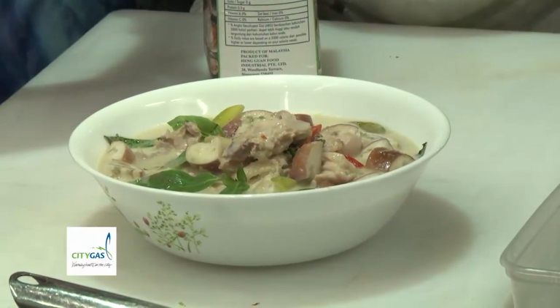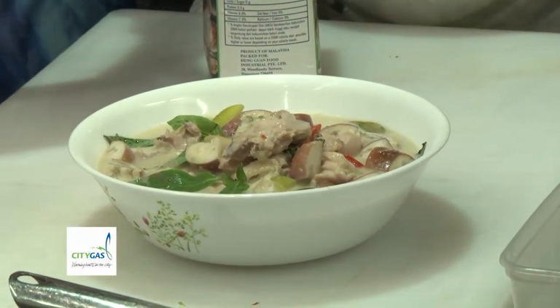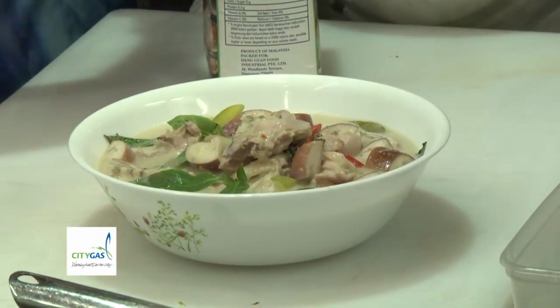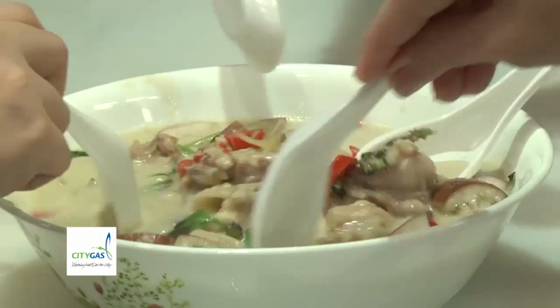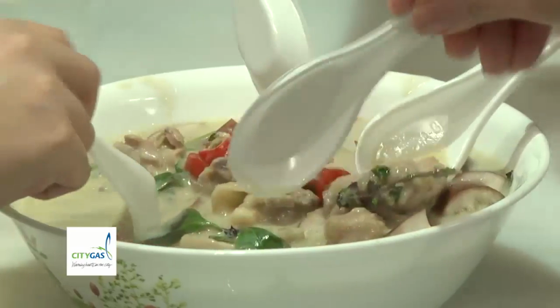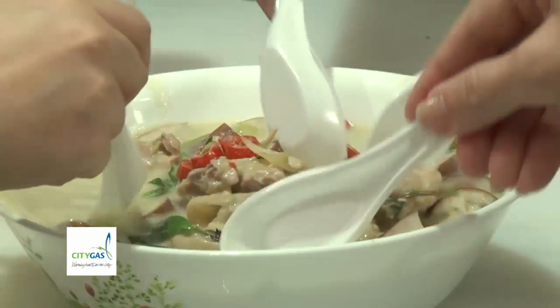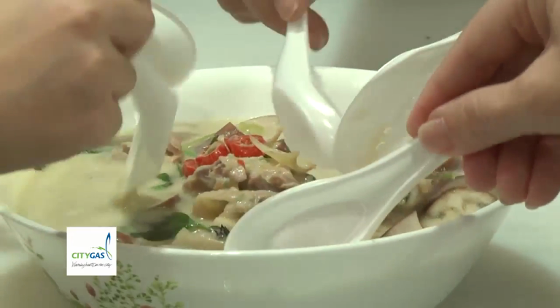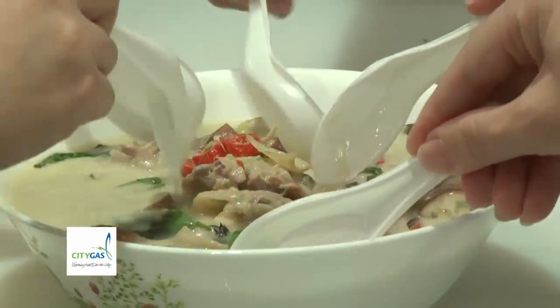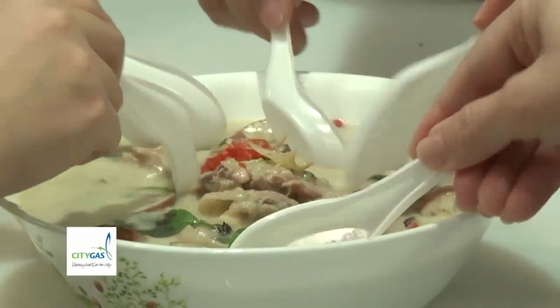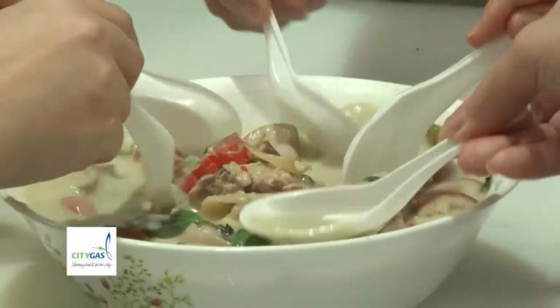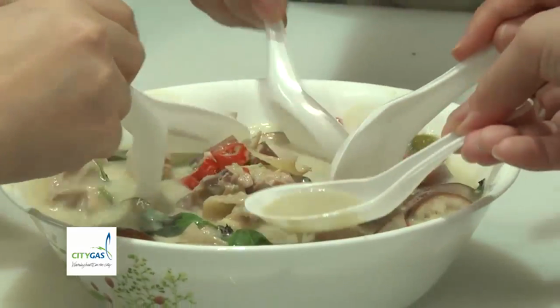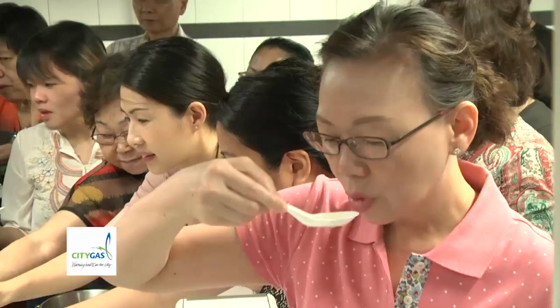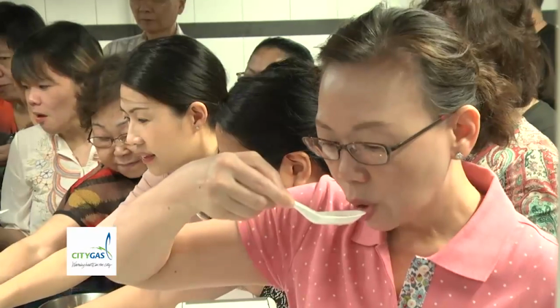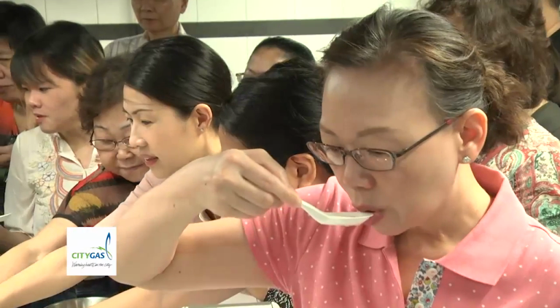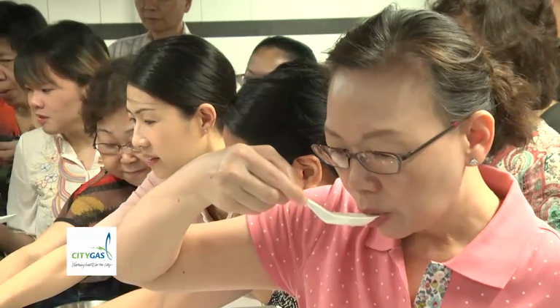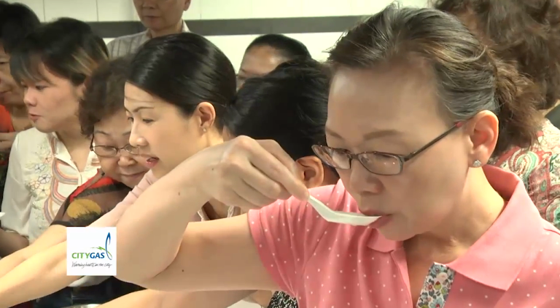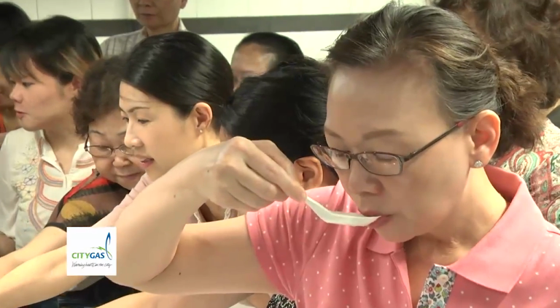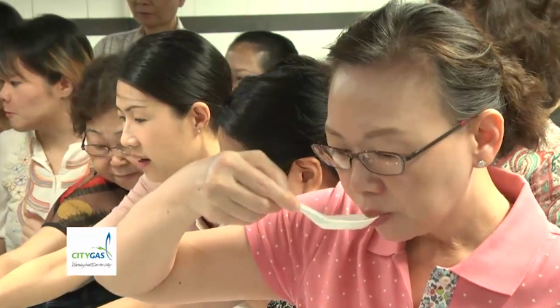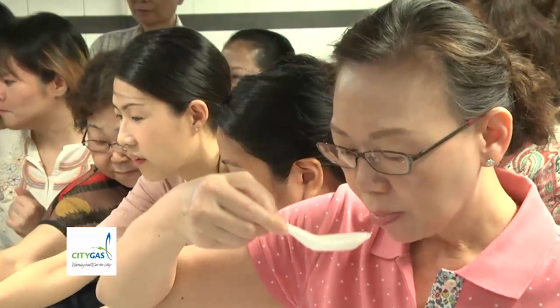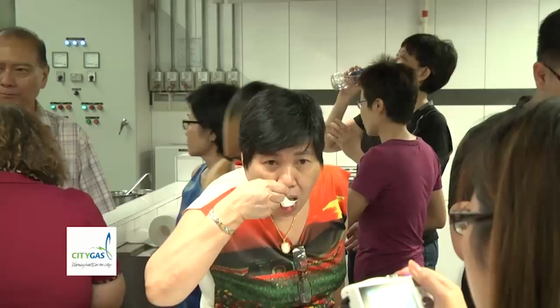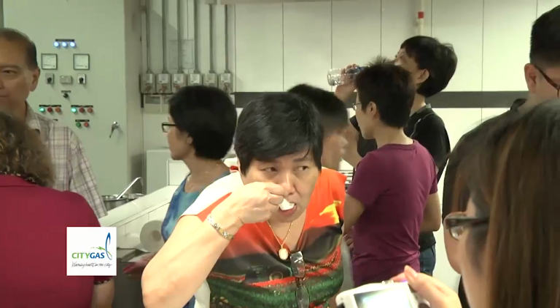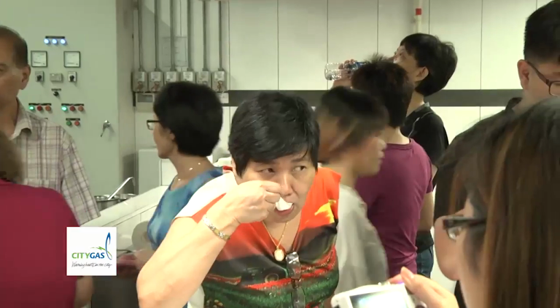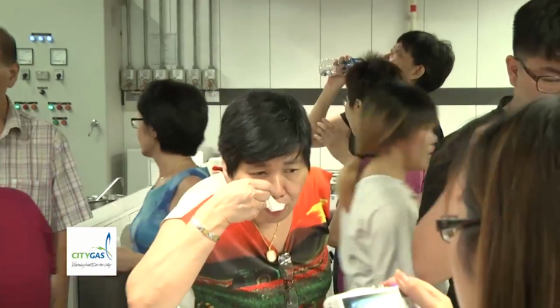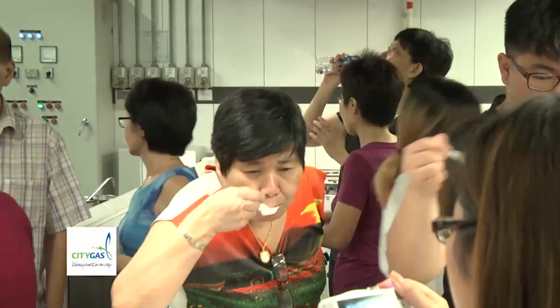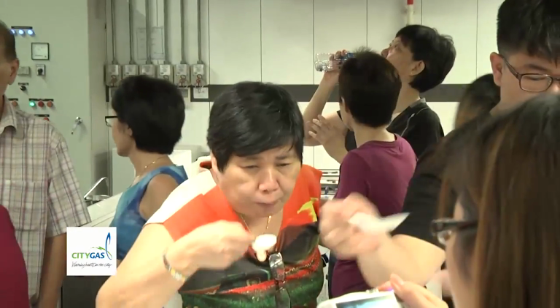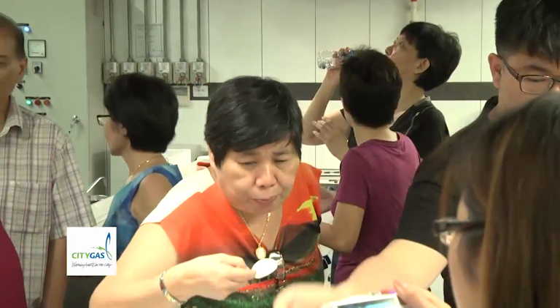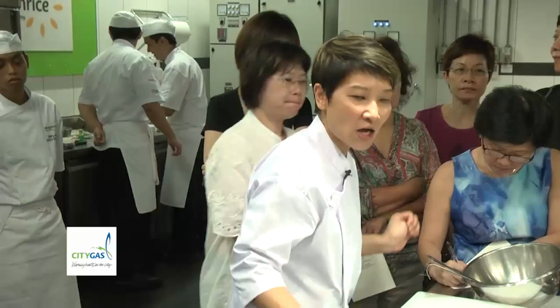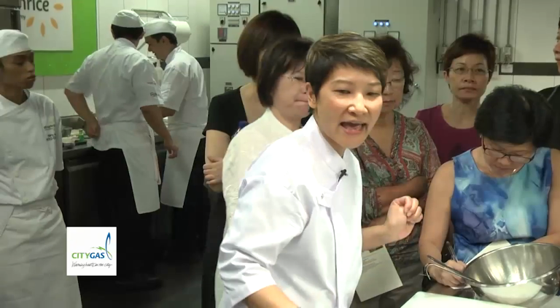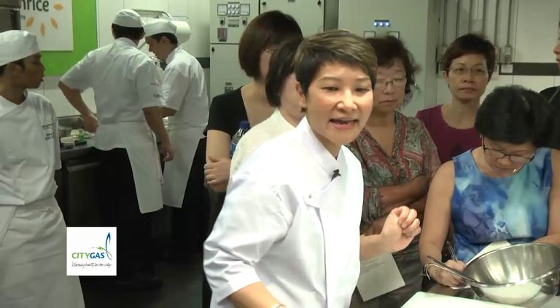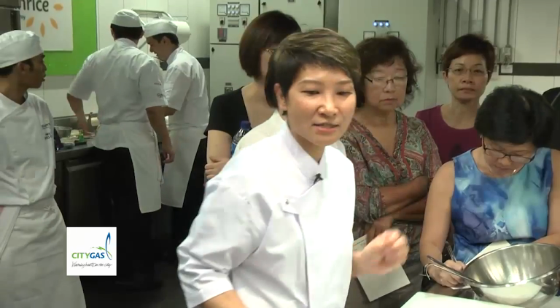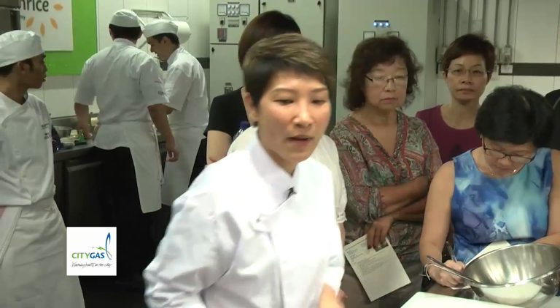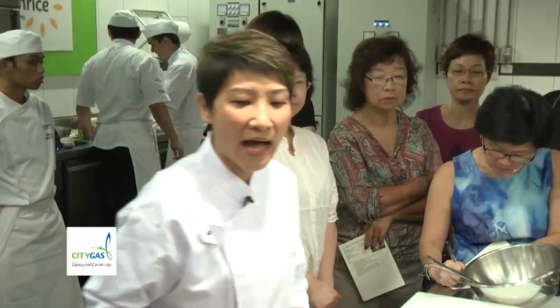It looks a bit dilute to you, but it's not — when it cools down and you serve it on the table, it will be thicker by about 20%. Beautiful. The dilute is in your hand. Next one — fried rice.